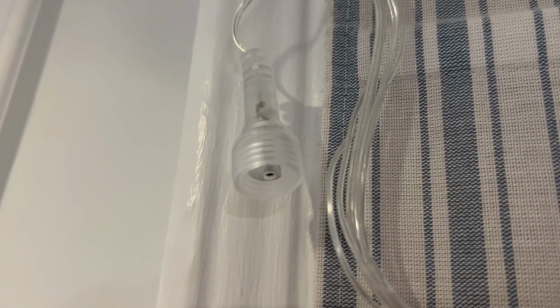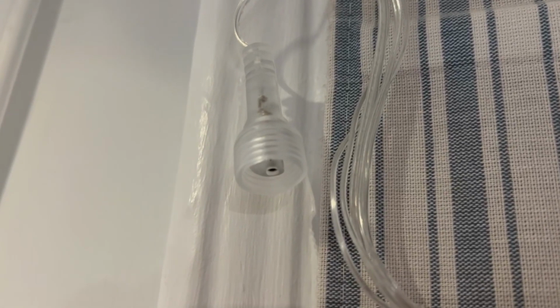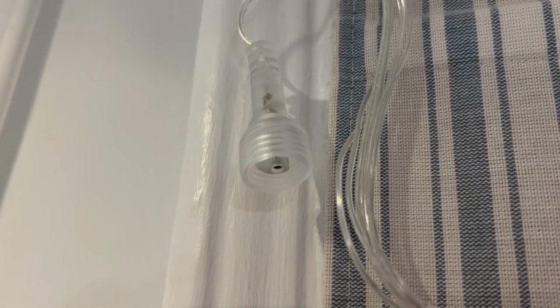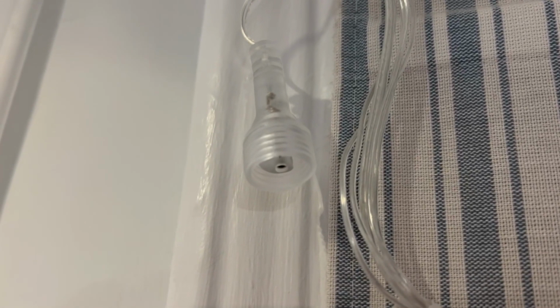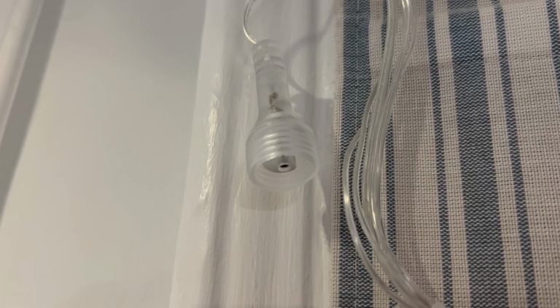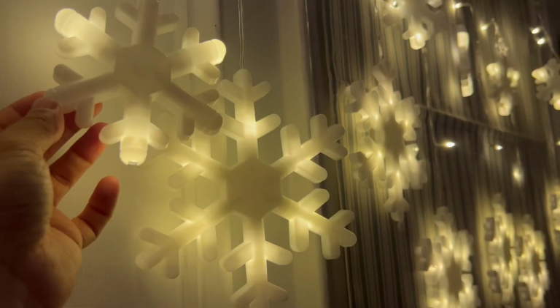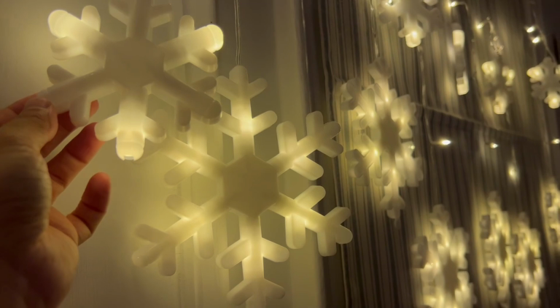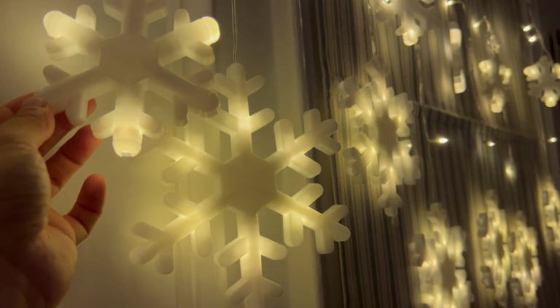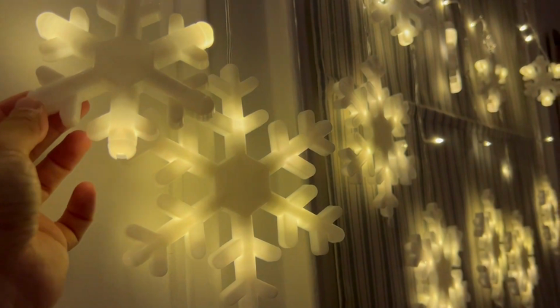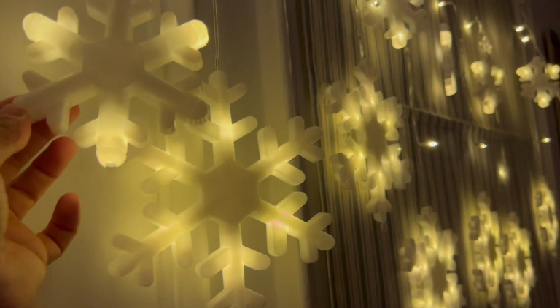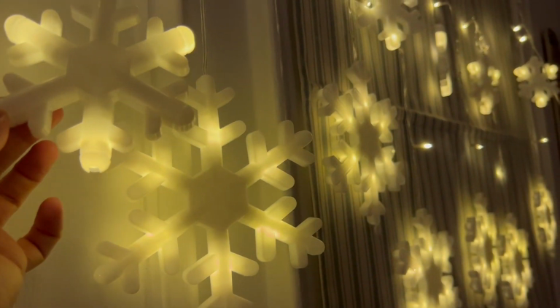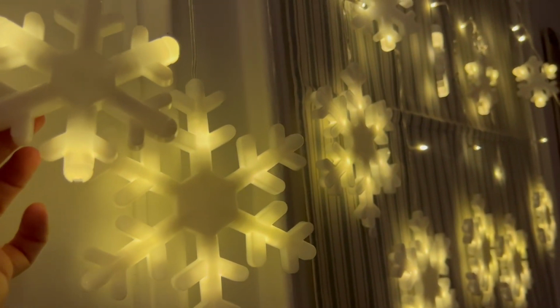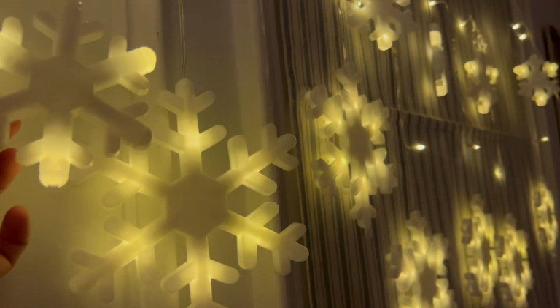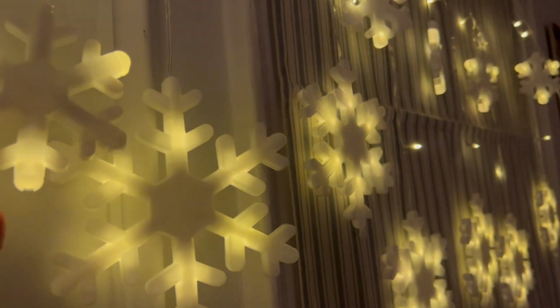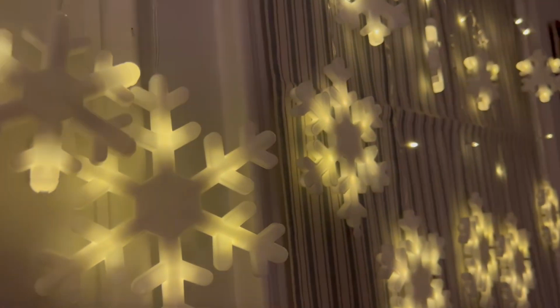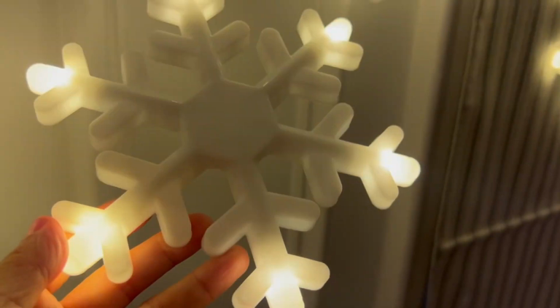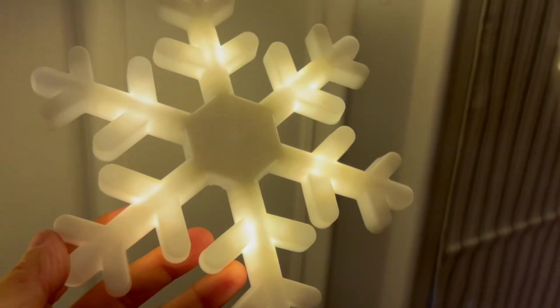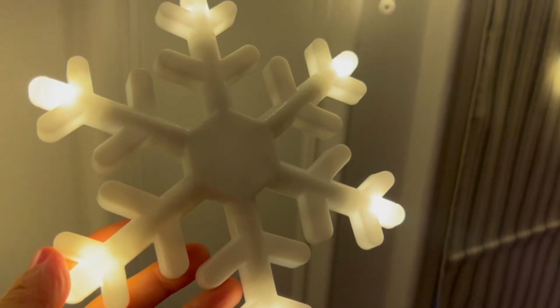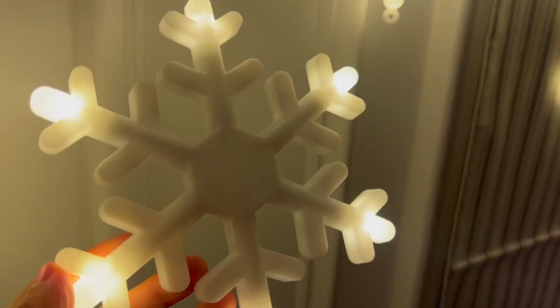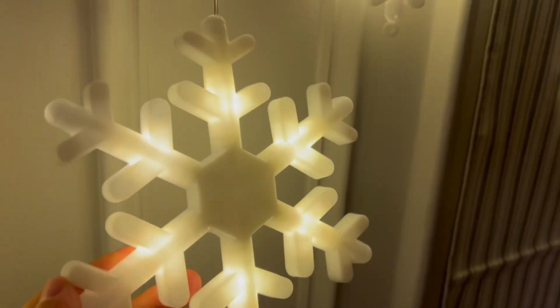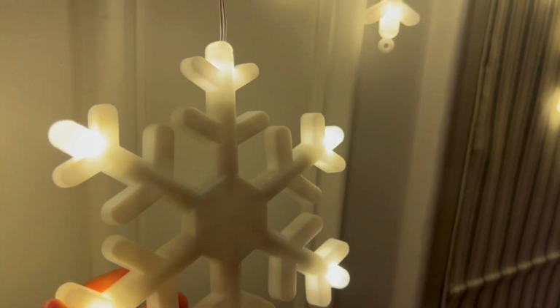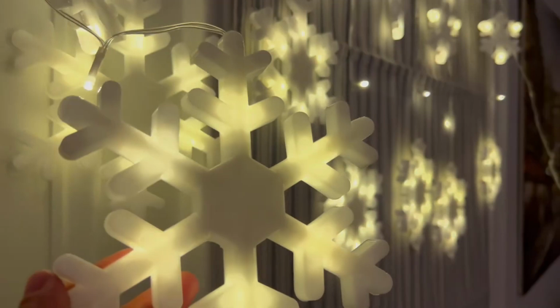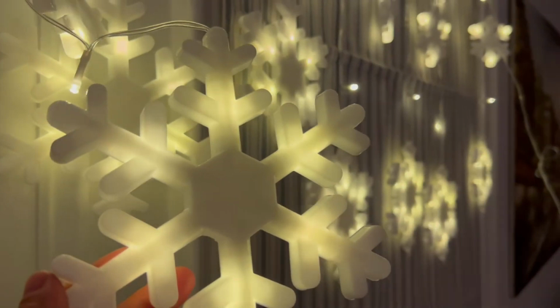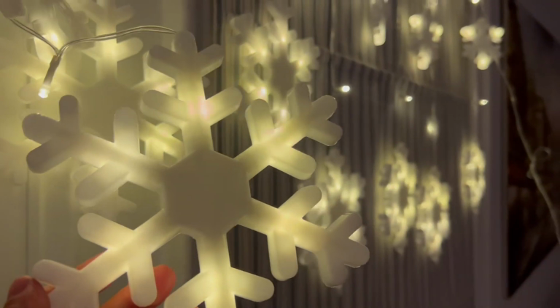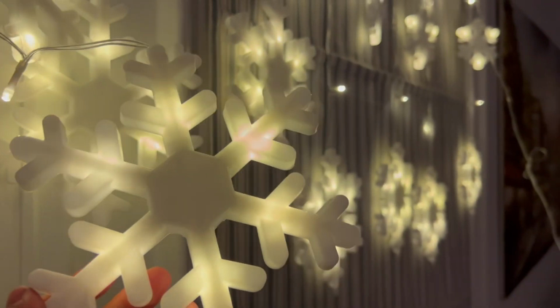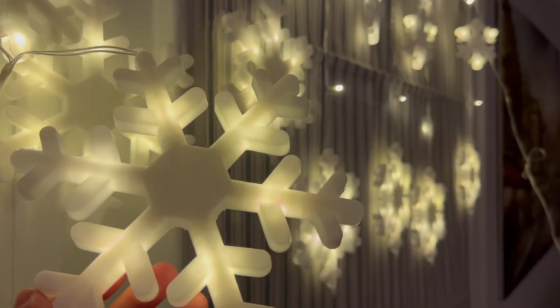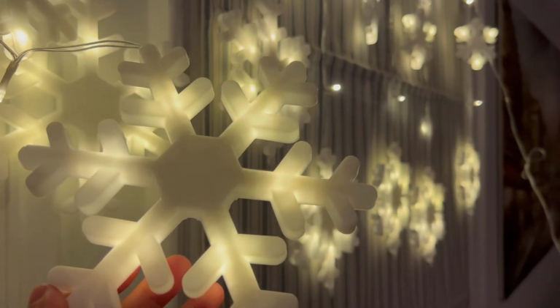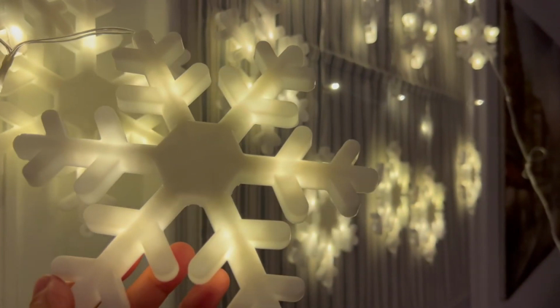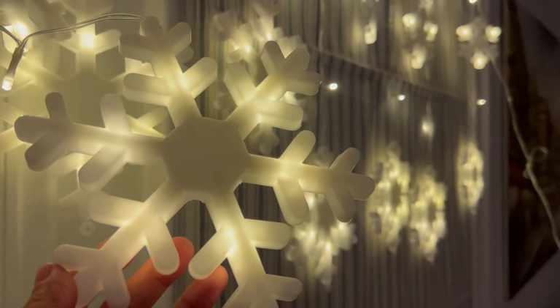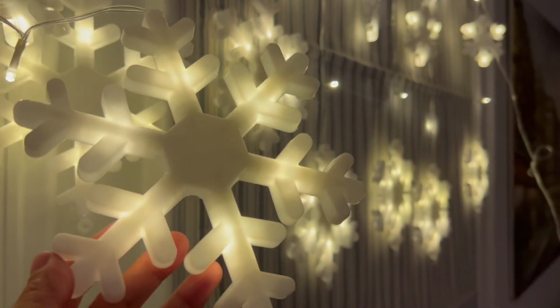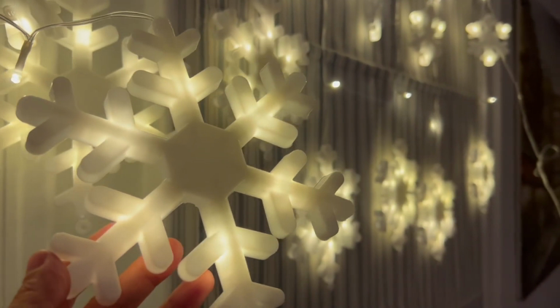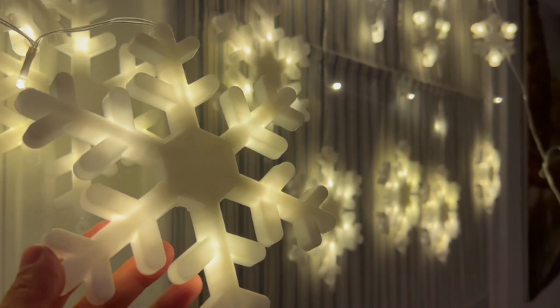These lights will definitely be a highlight of any holiday scene, indoor or outdoor. They are beautiful, bright, and eye-catching.